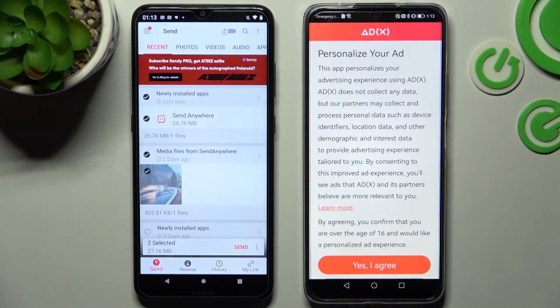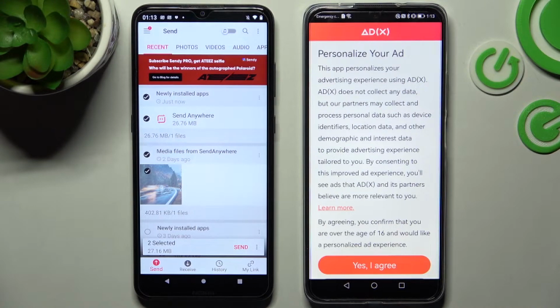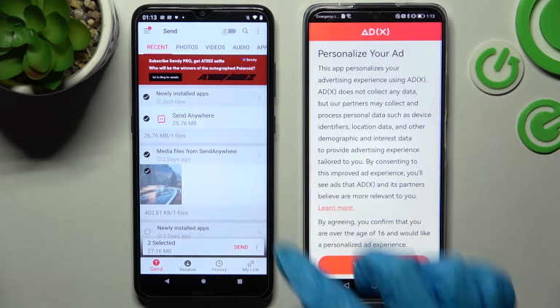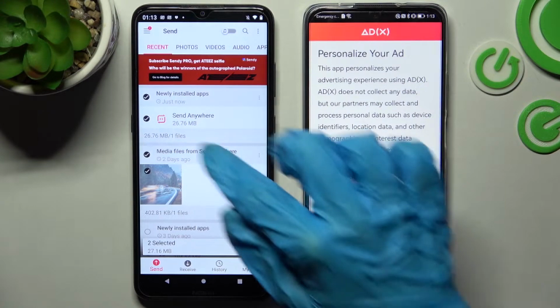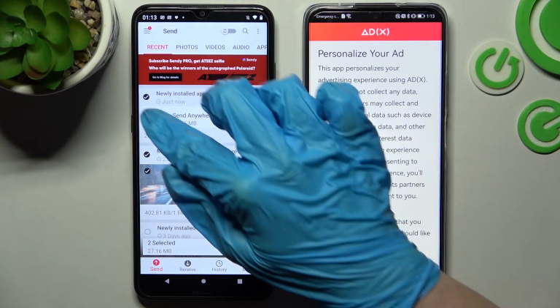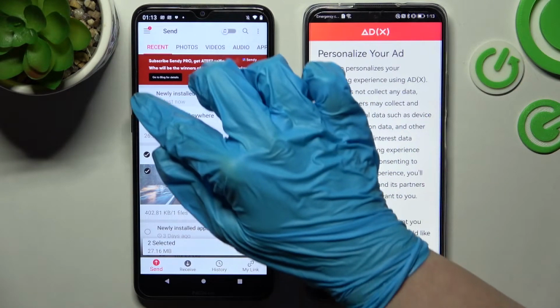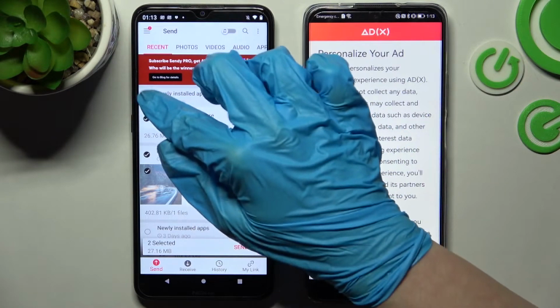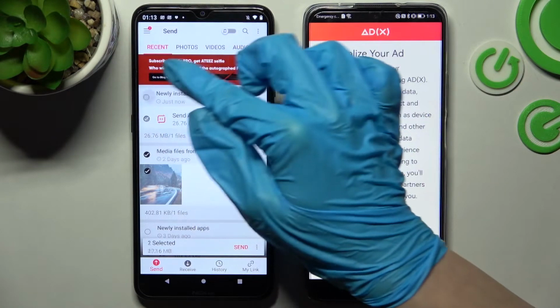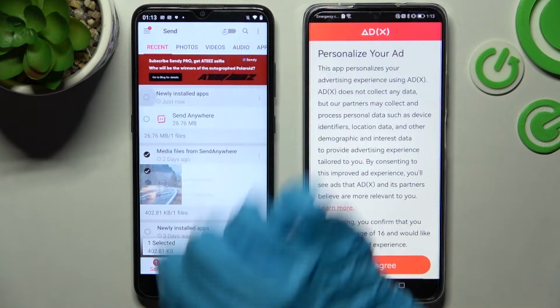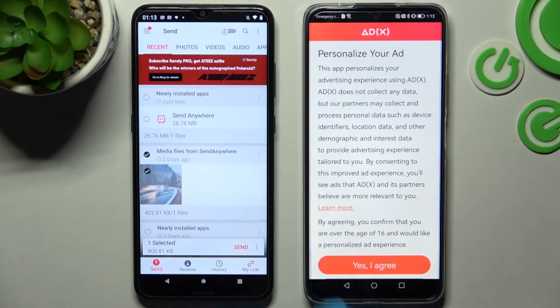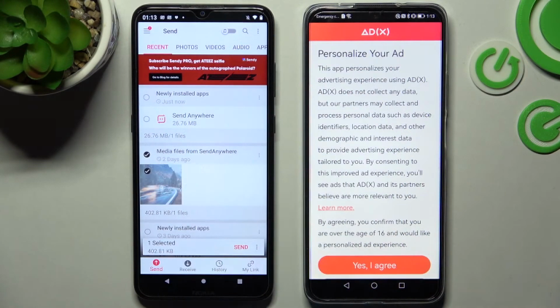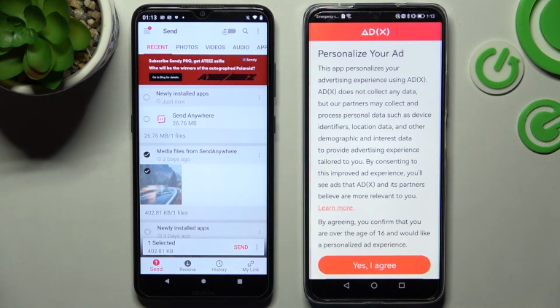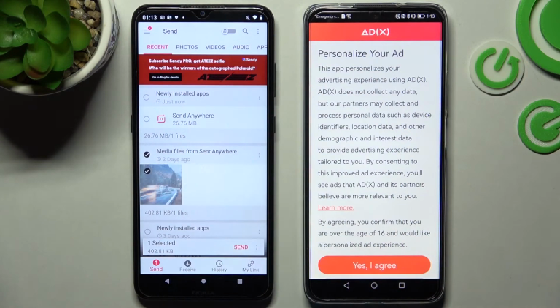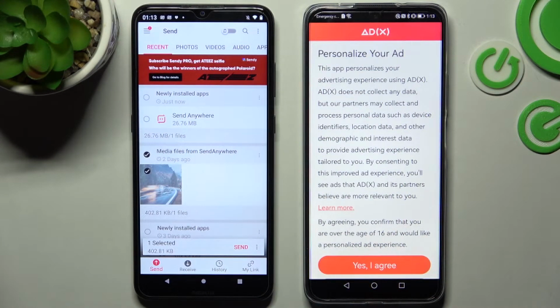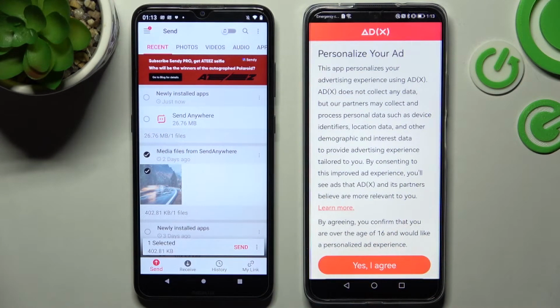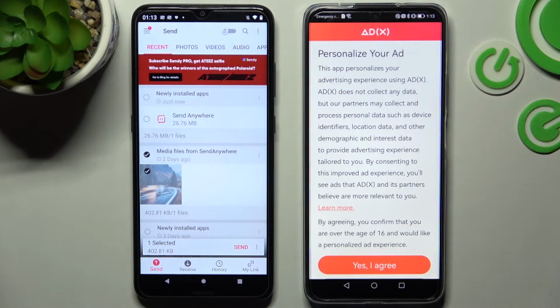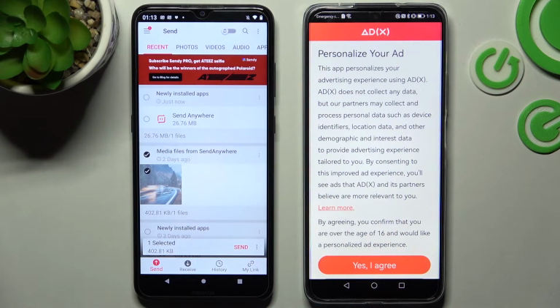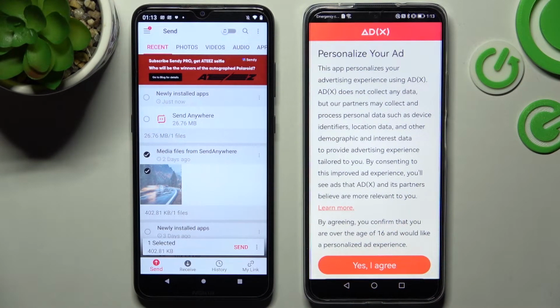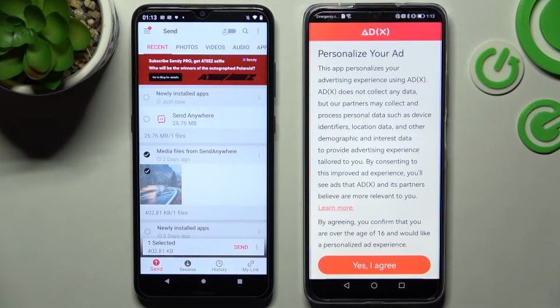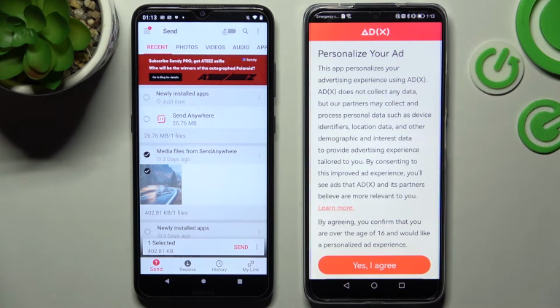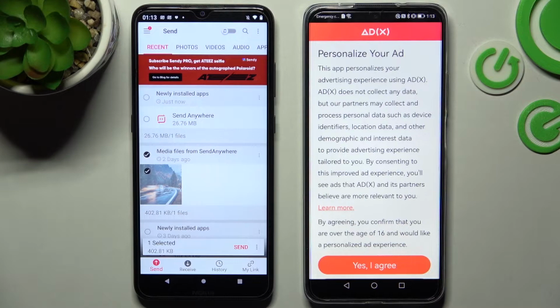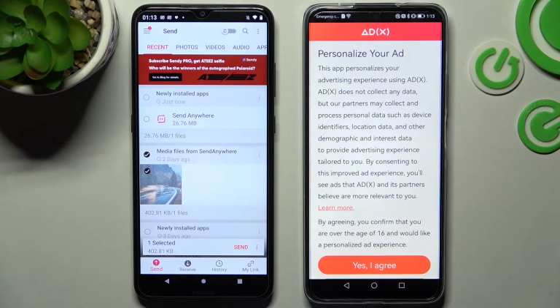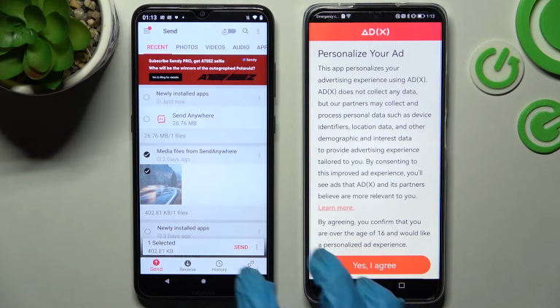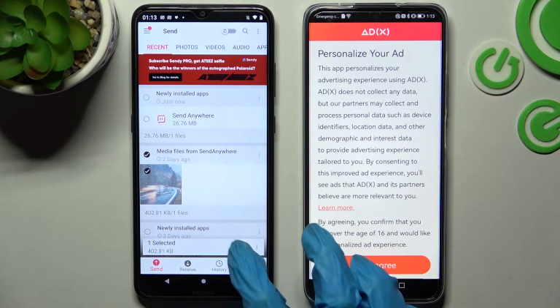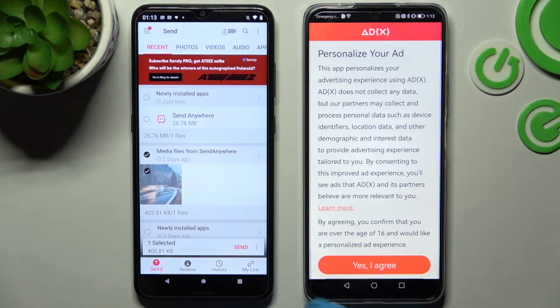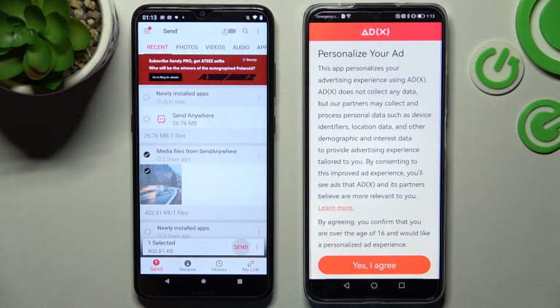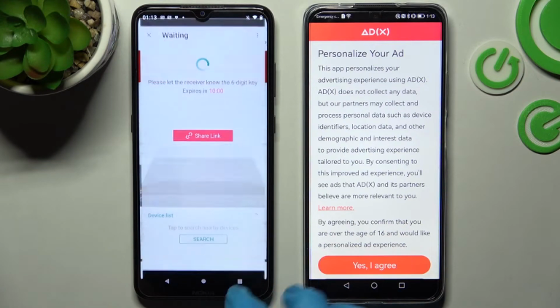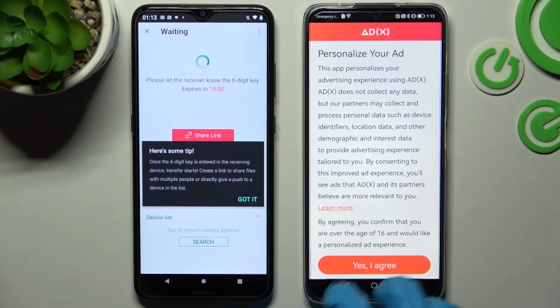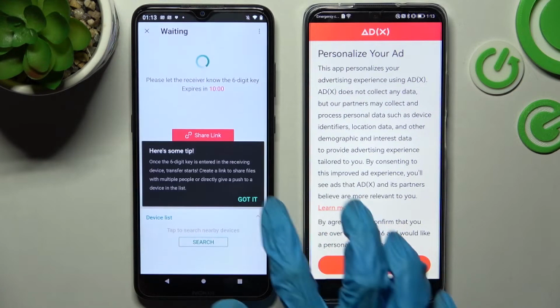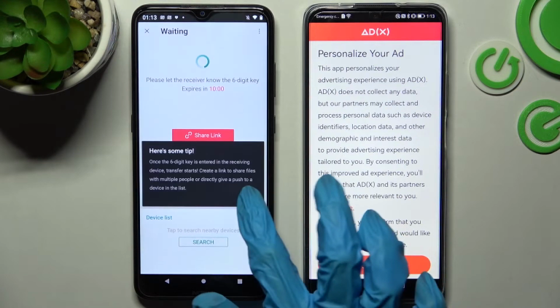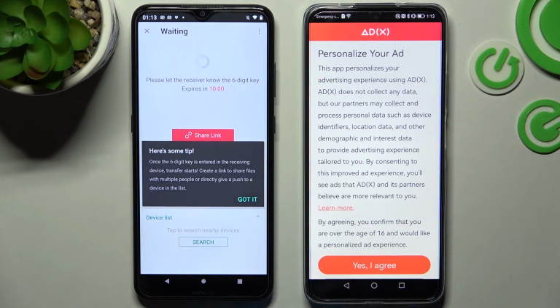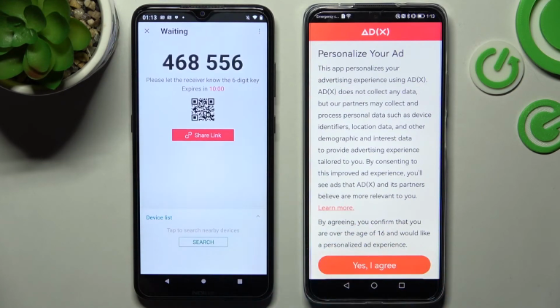It will take a long time to send all files now, so I will go with only one photo just for example. Choose Send and click on Got it.